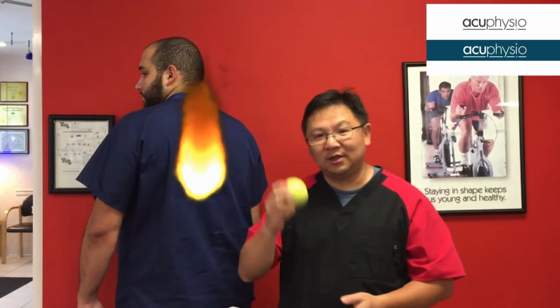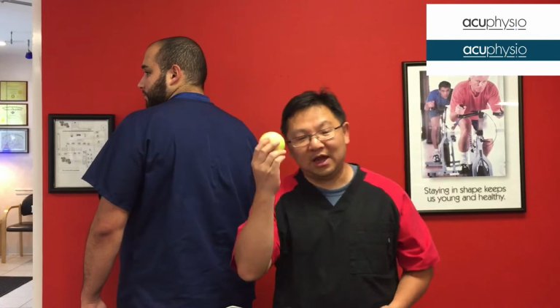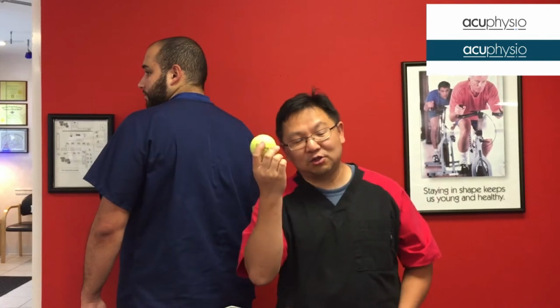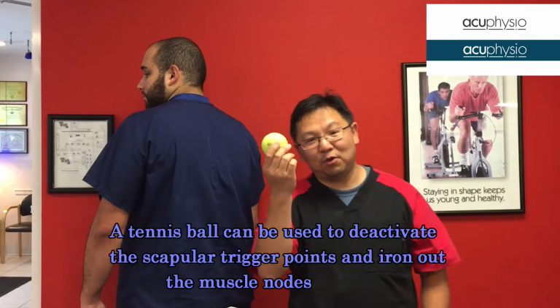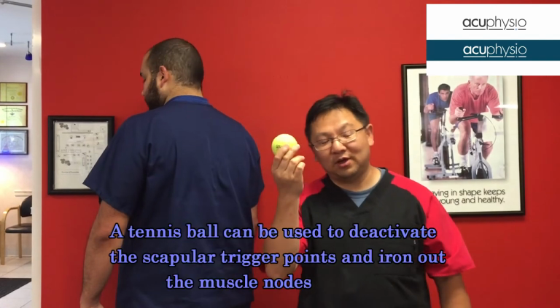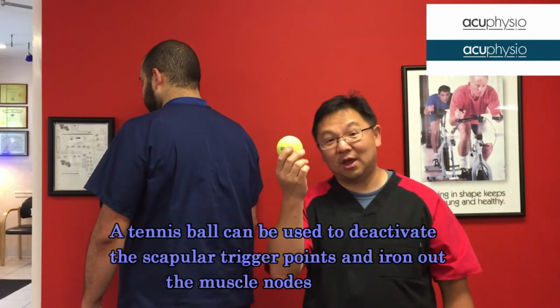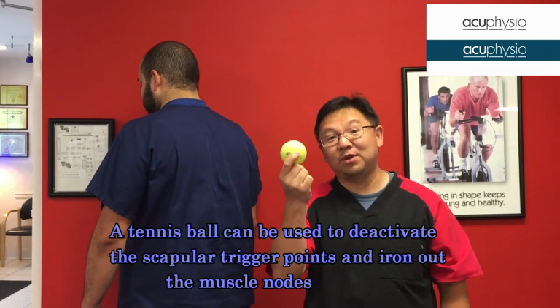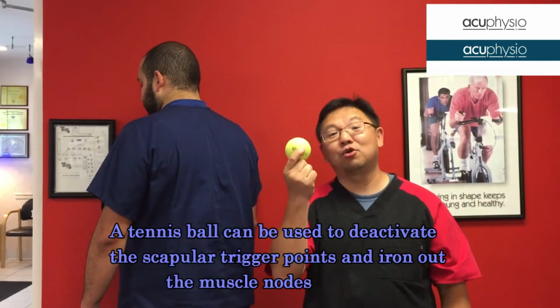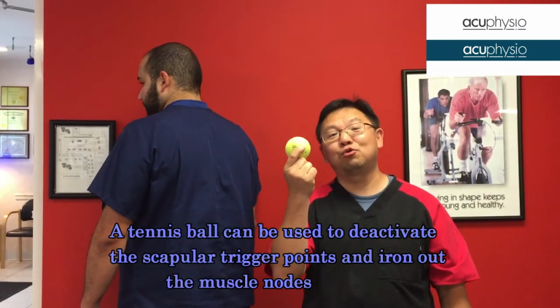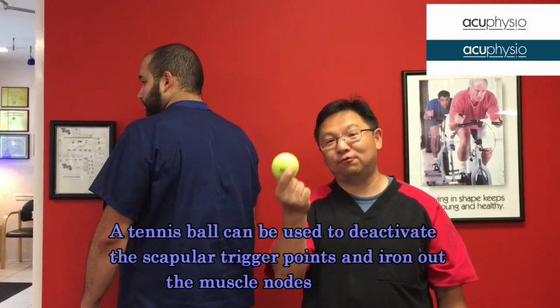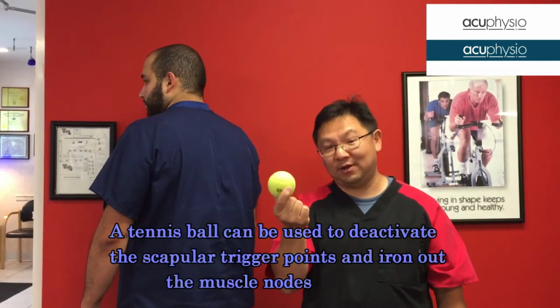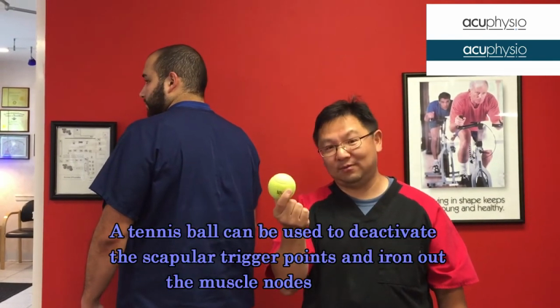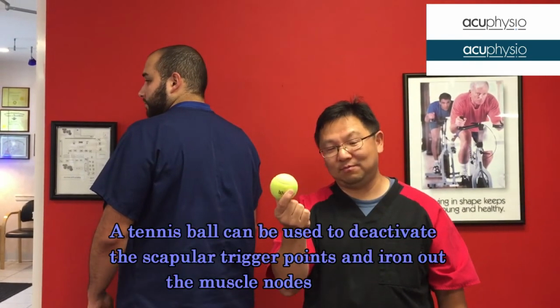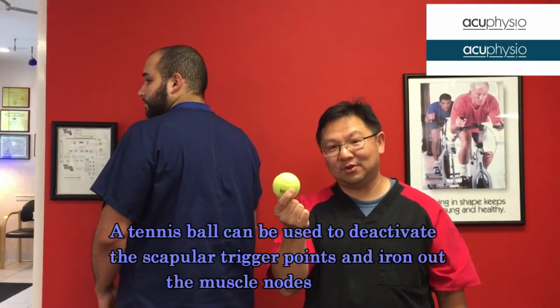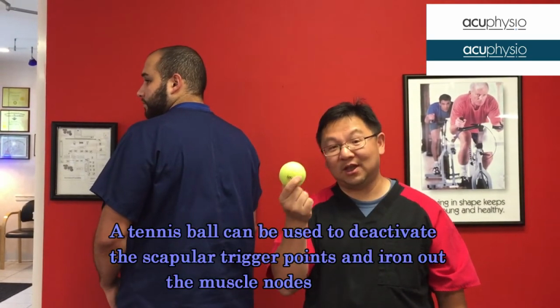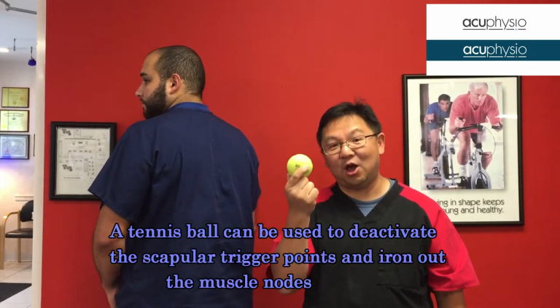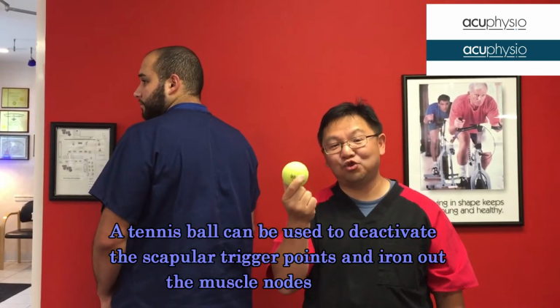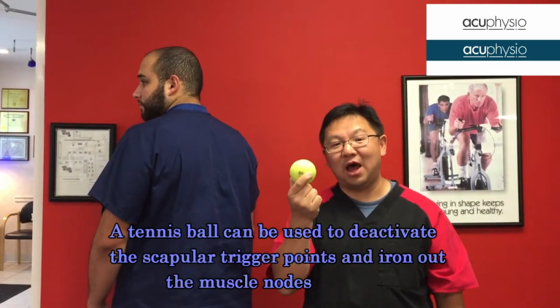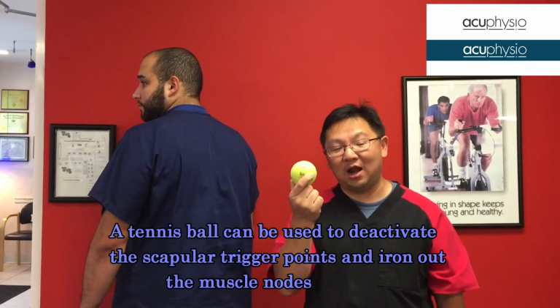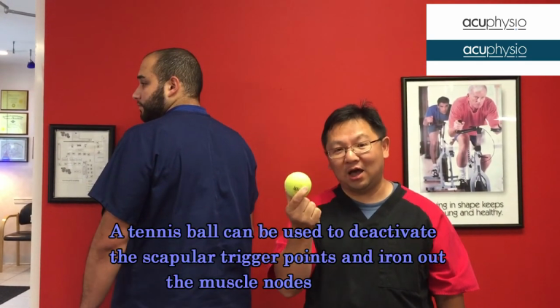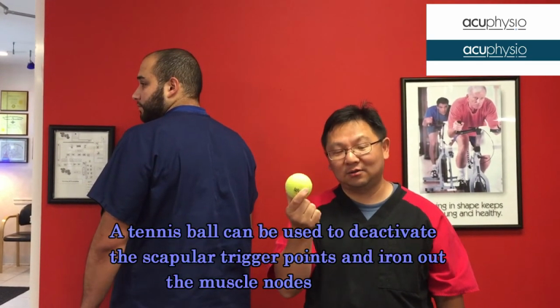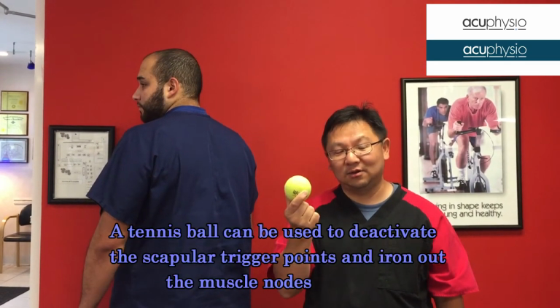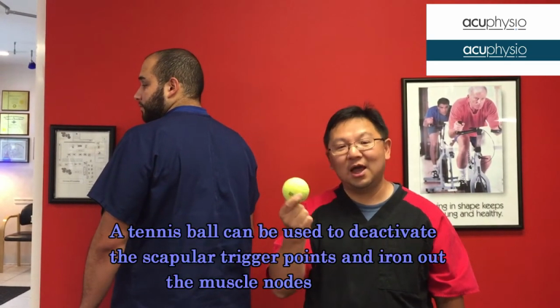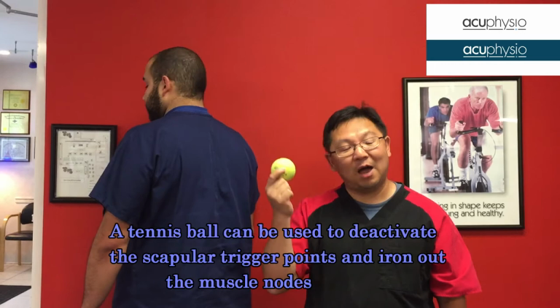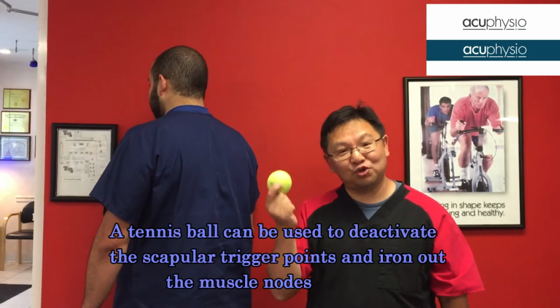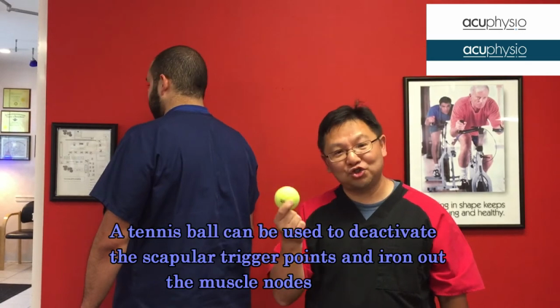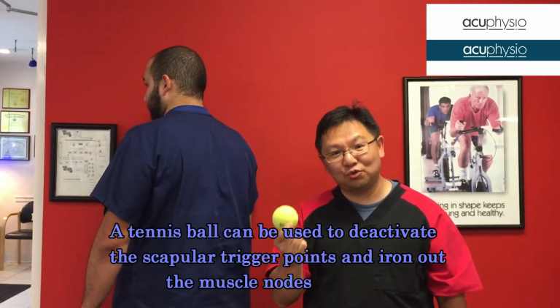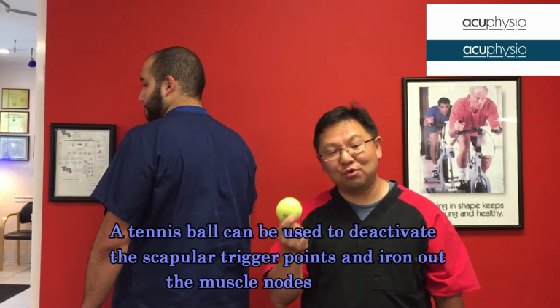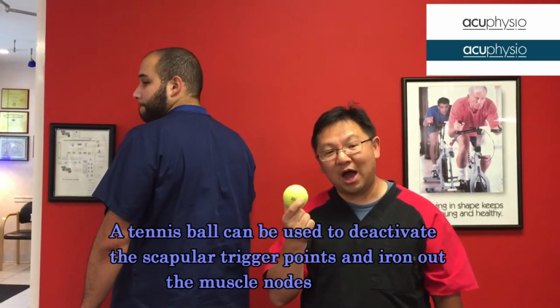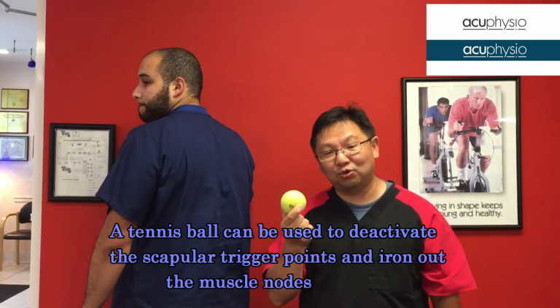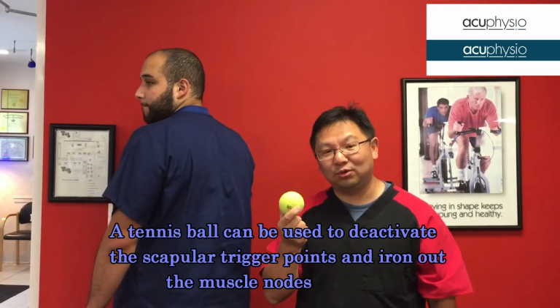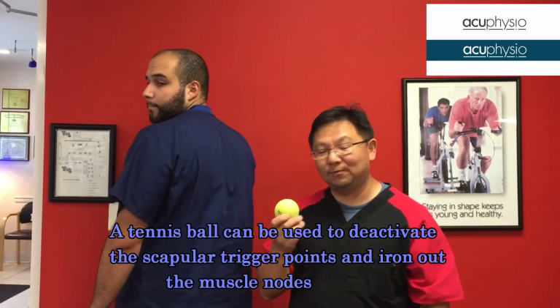A tennis ball can be your good friend because it can help you a lot. I'm going to show you how to do it.